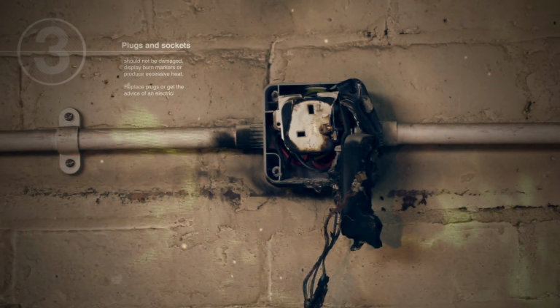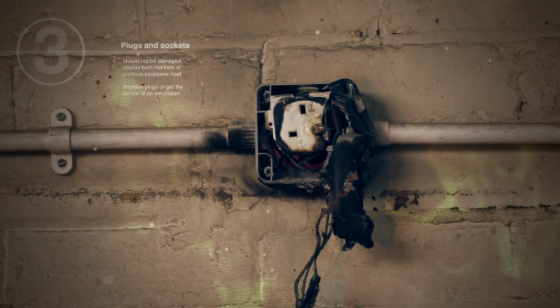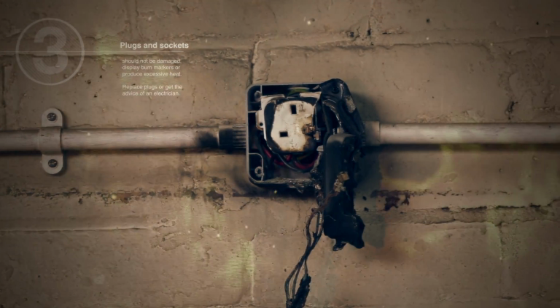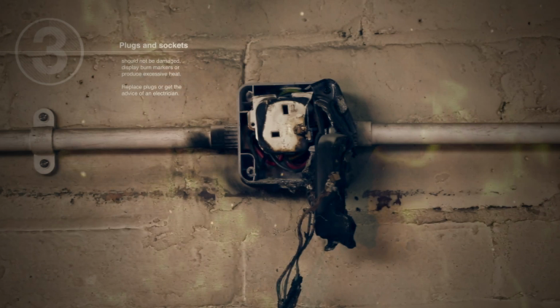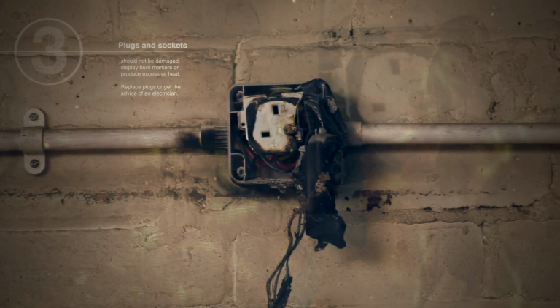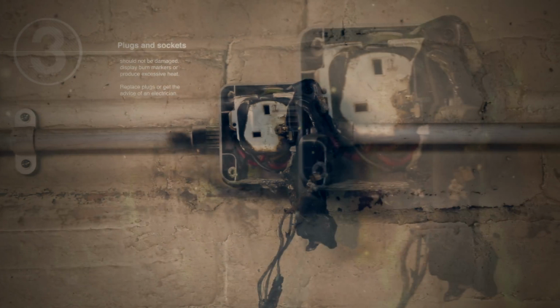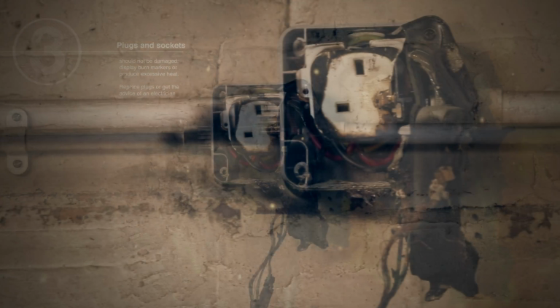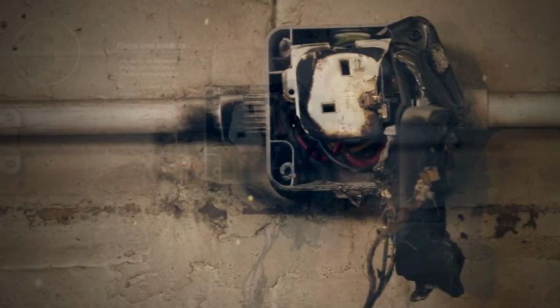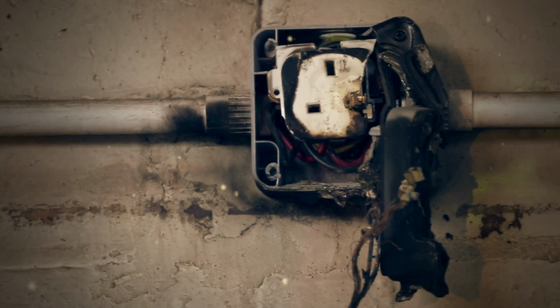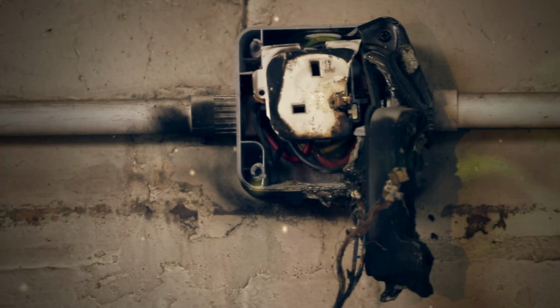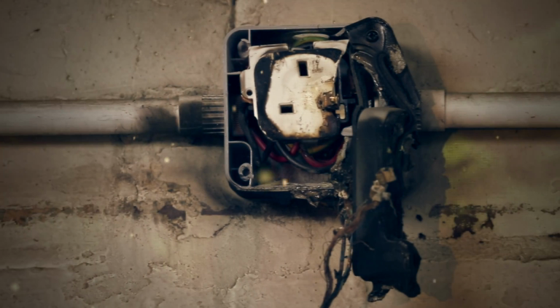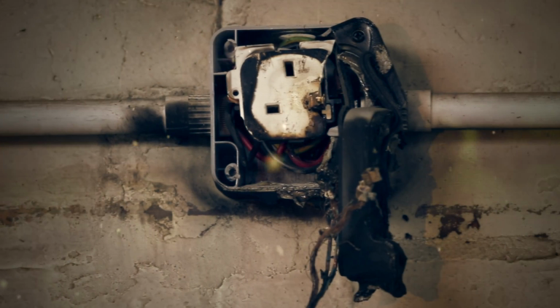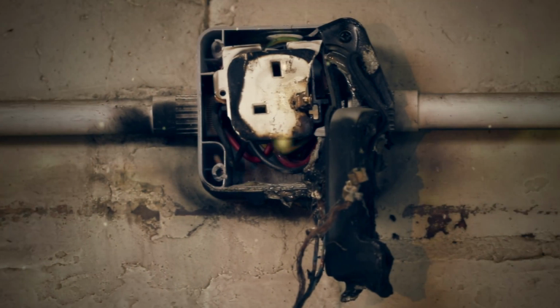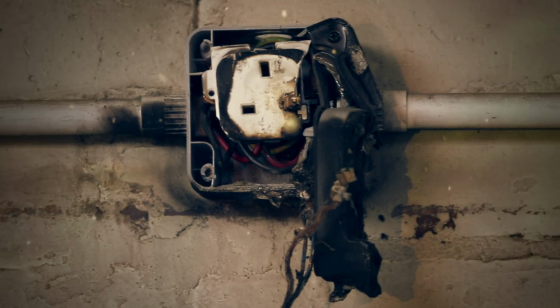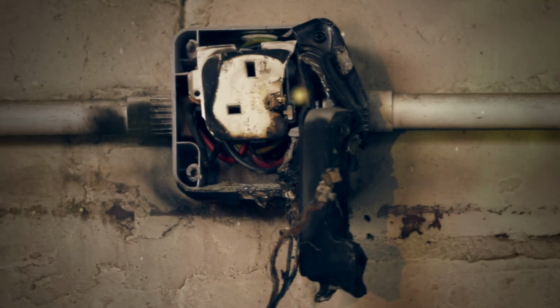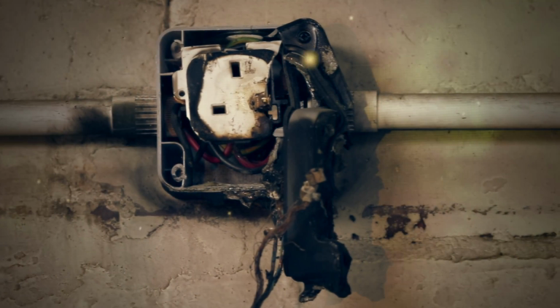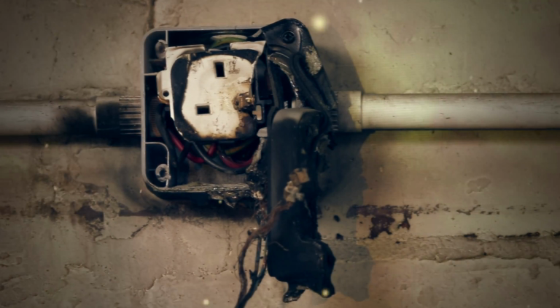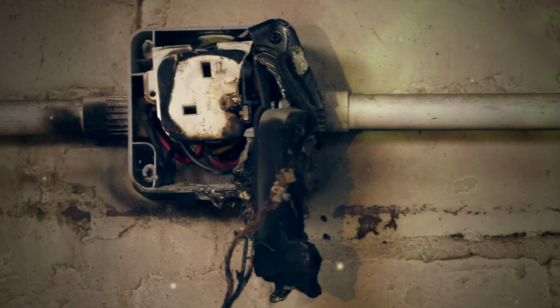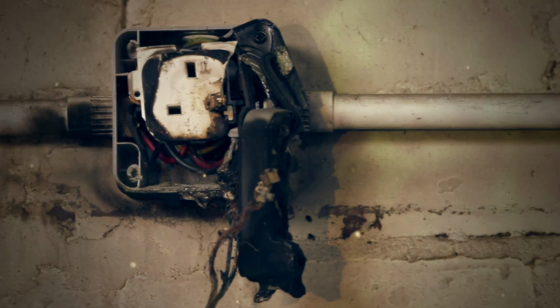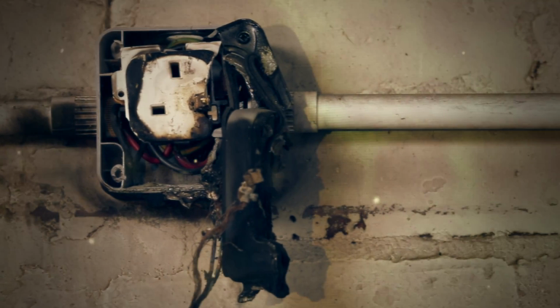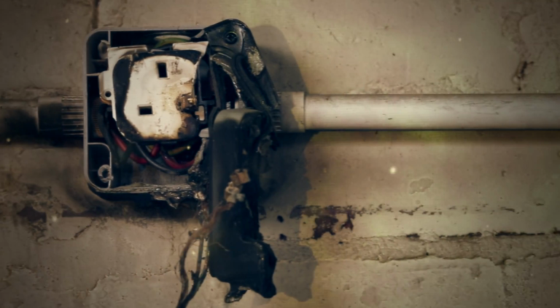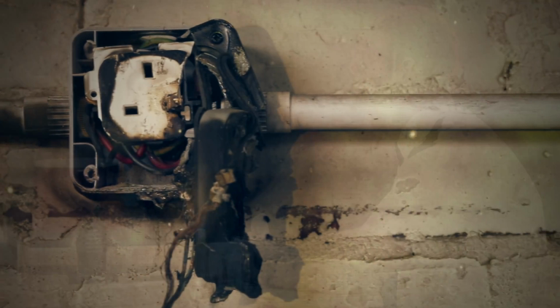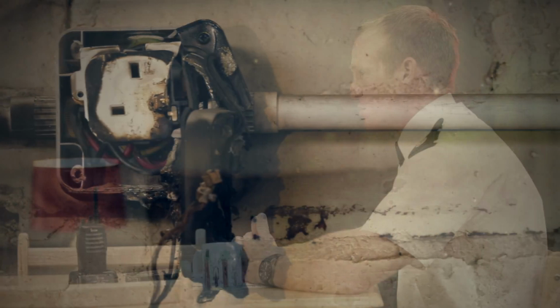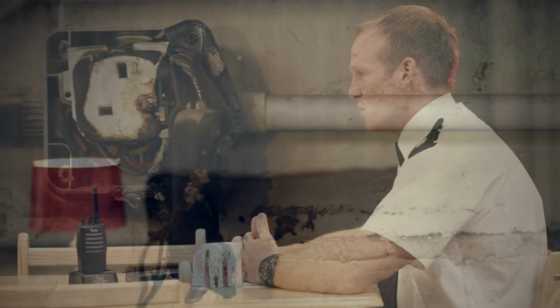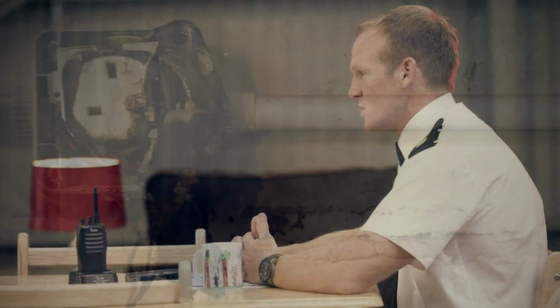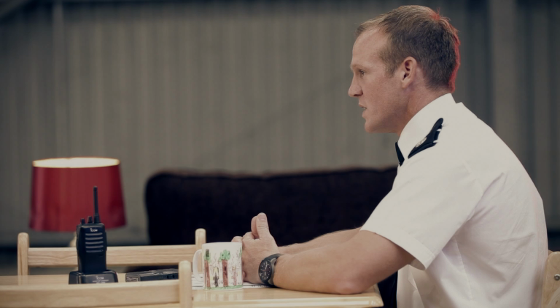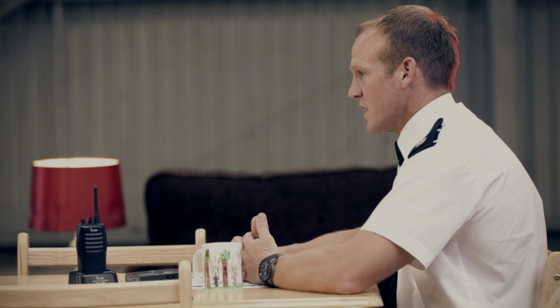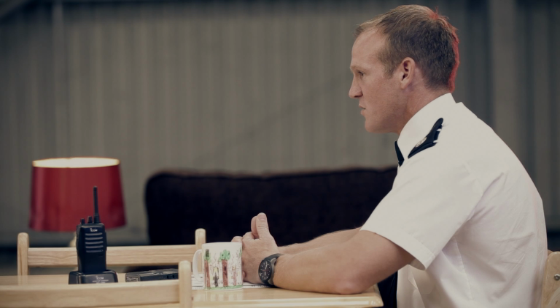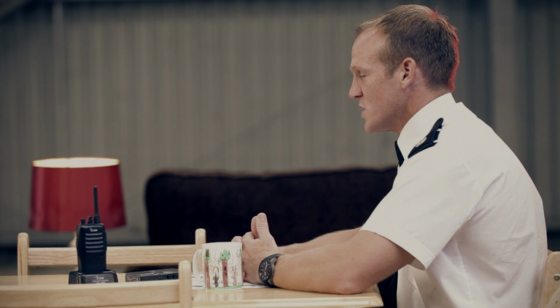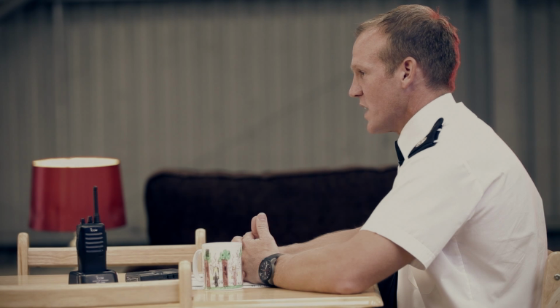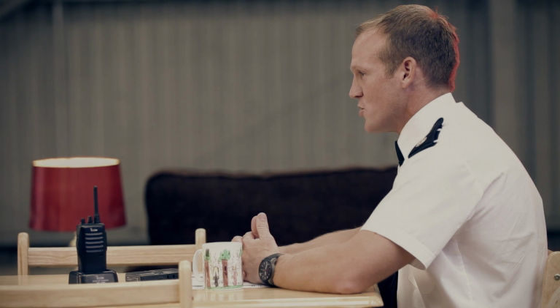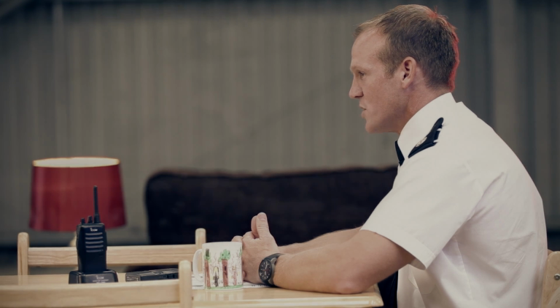Plugs and sockets should not be damaged, display burn marks, or produce excessive heat. Replace the plugs and get the advice of an electrician.